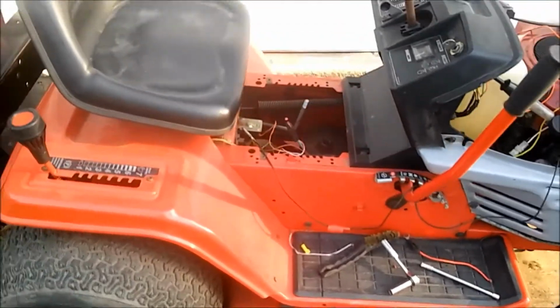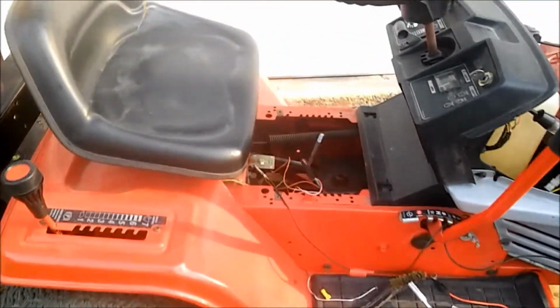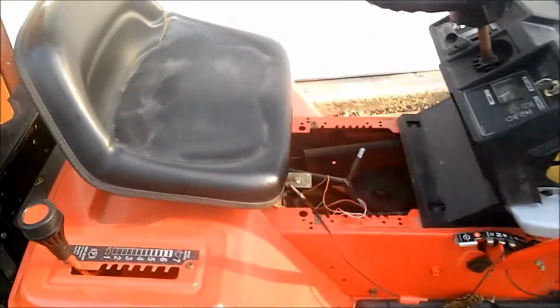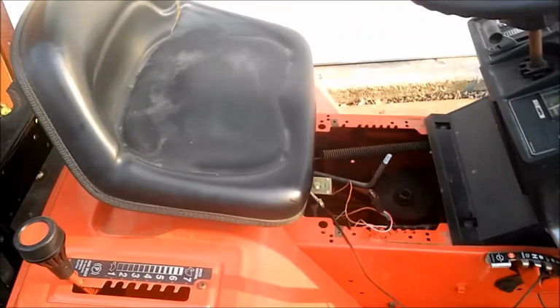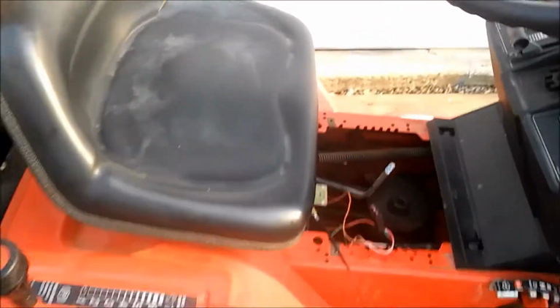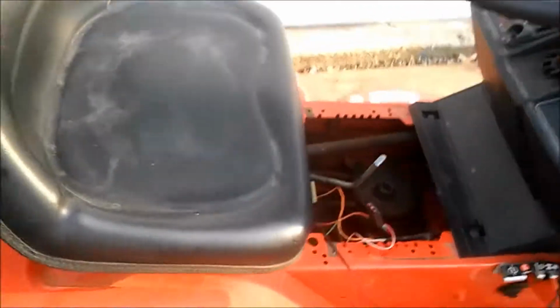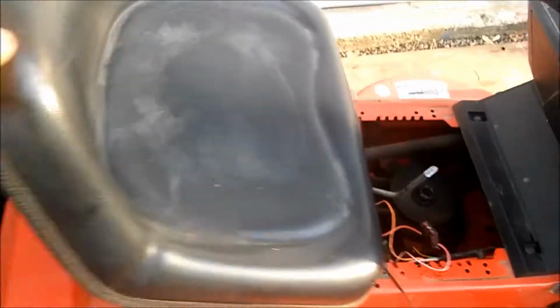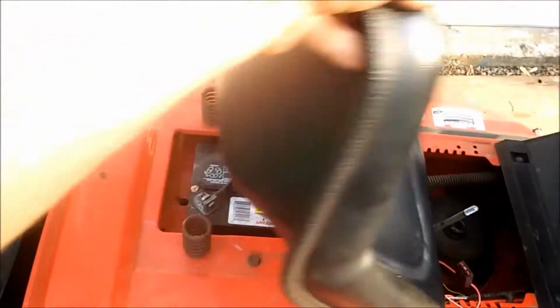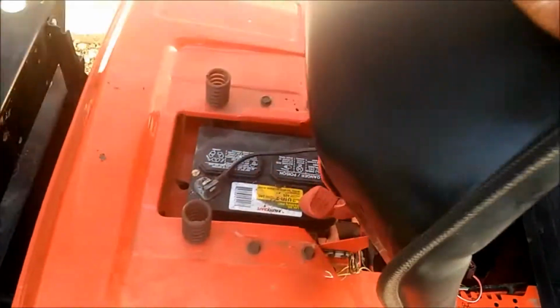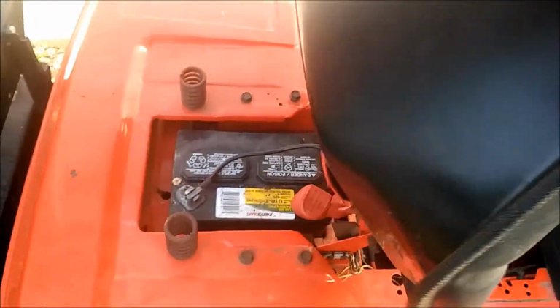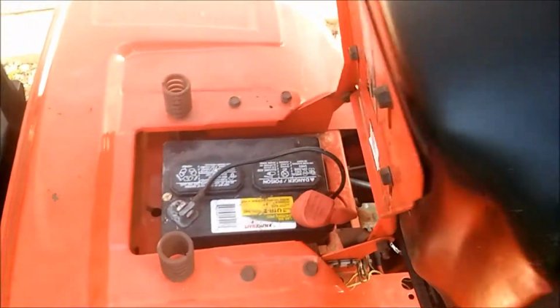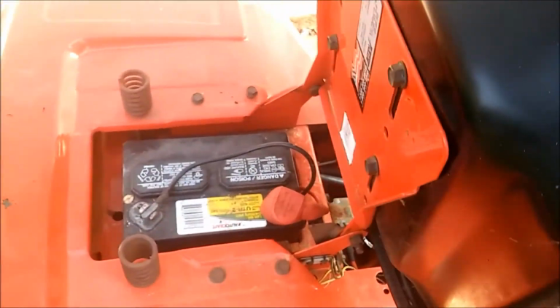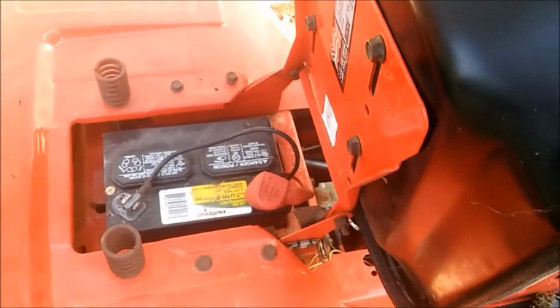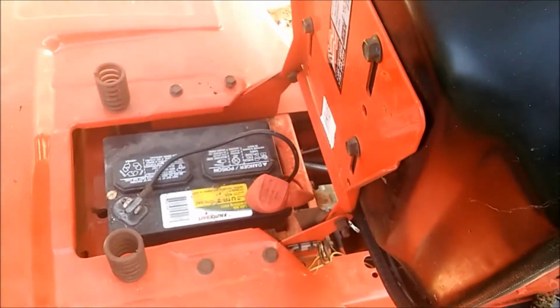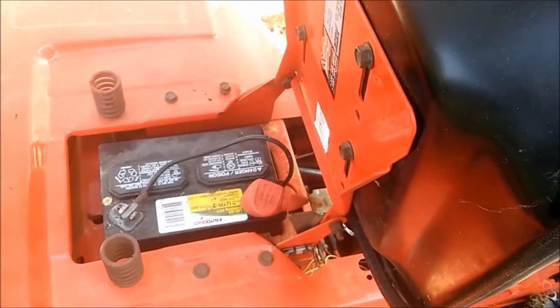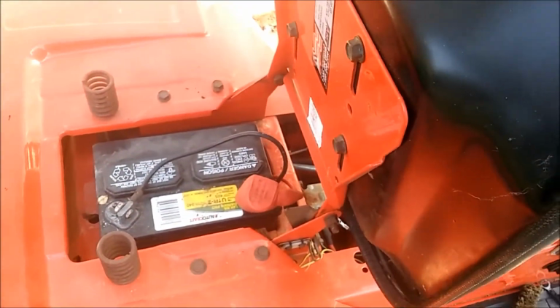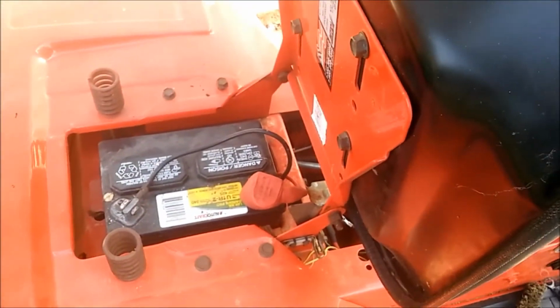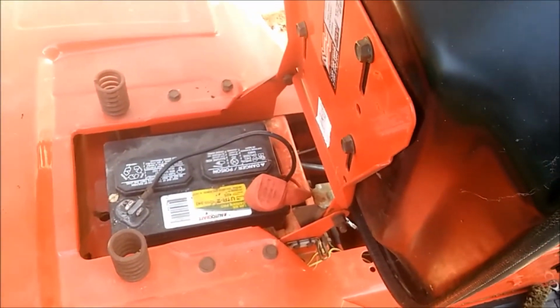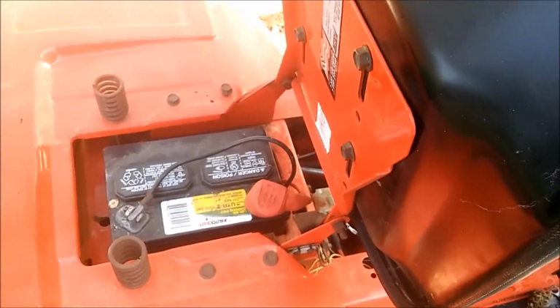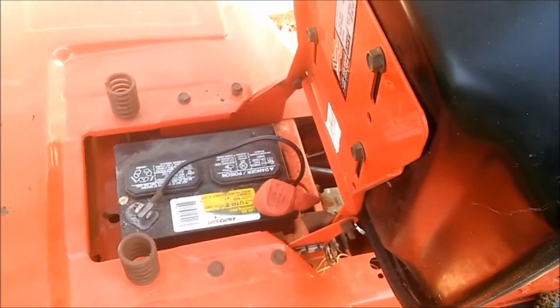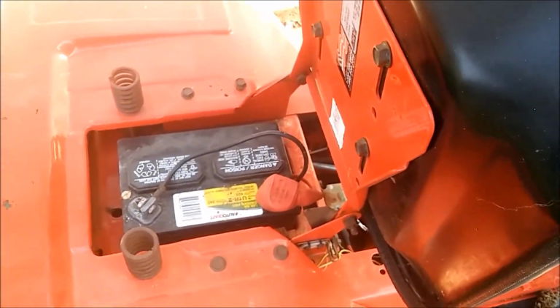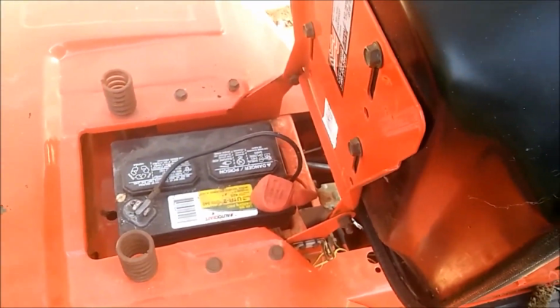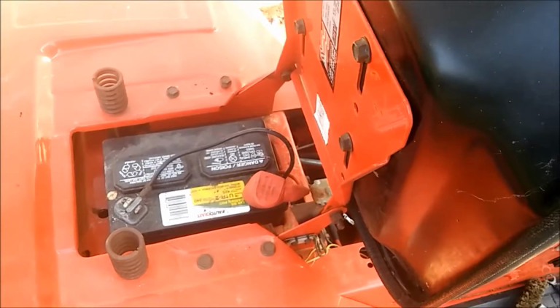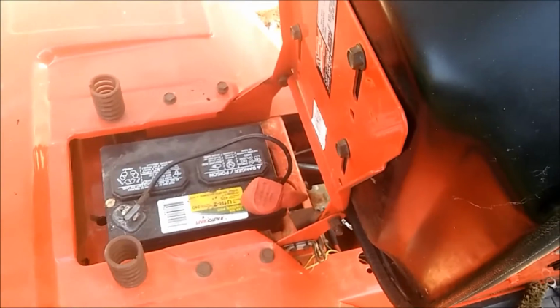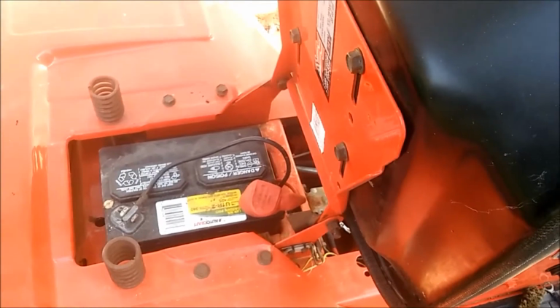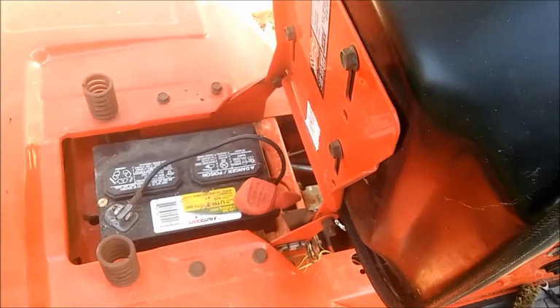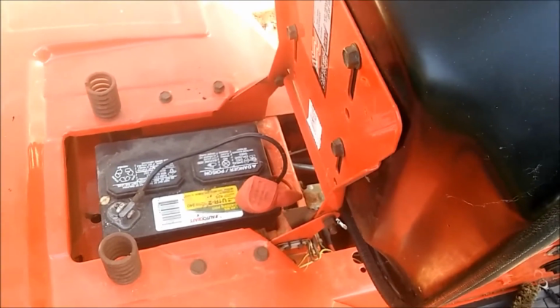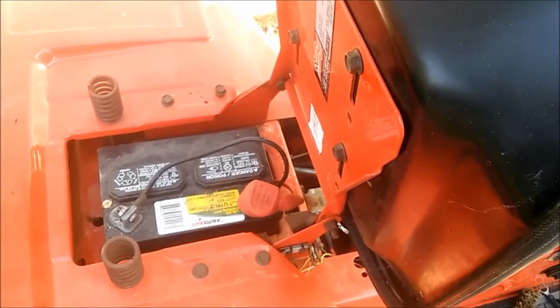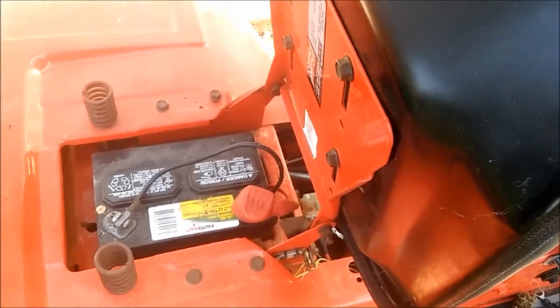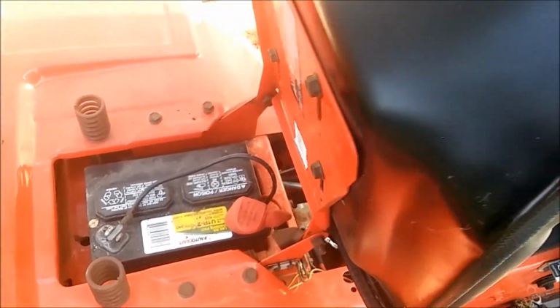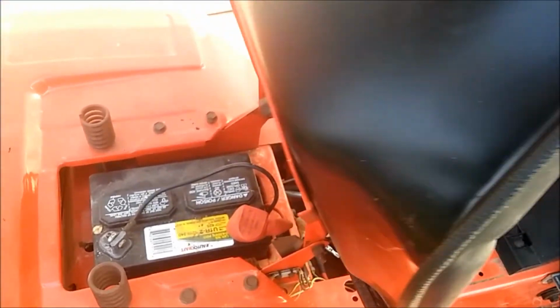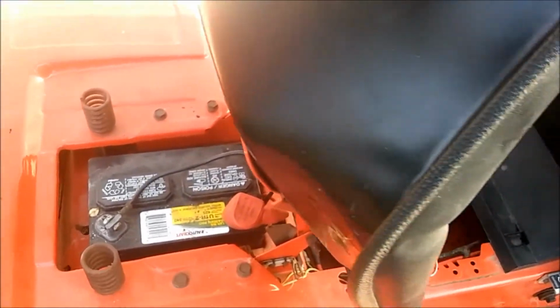First off, make sure you get a good battery. Check the connections. Always clean the positive off really good — grease helps.